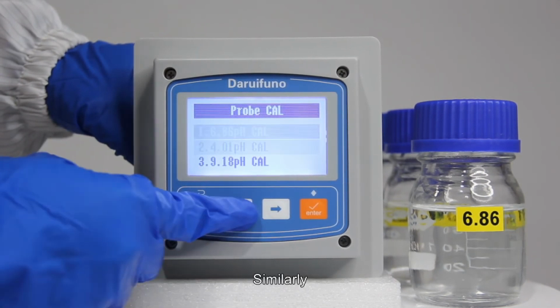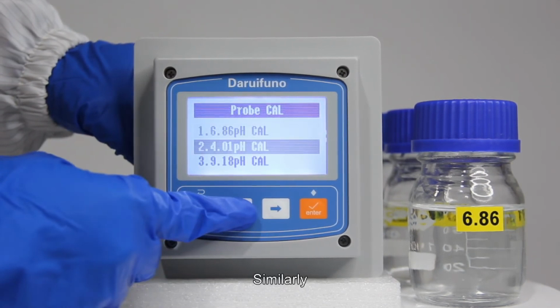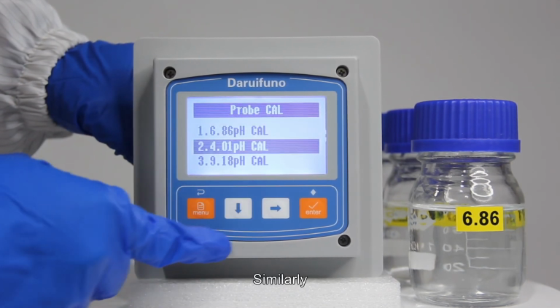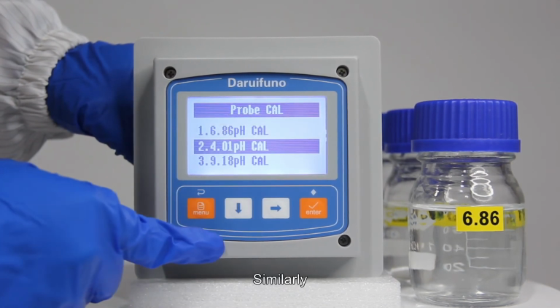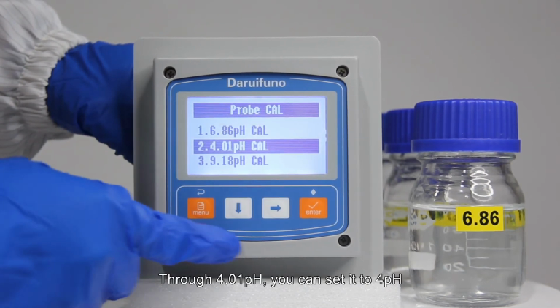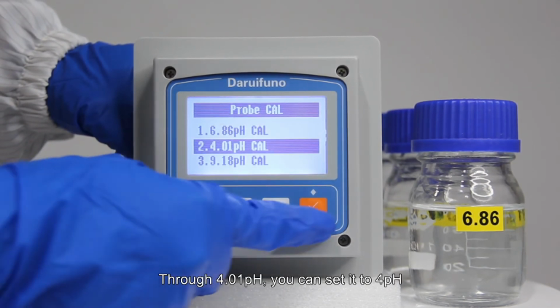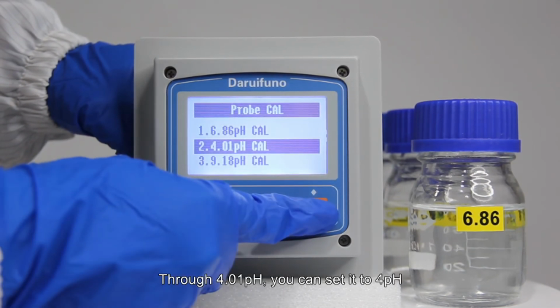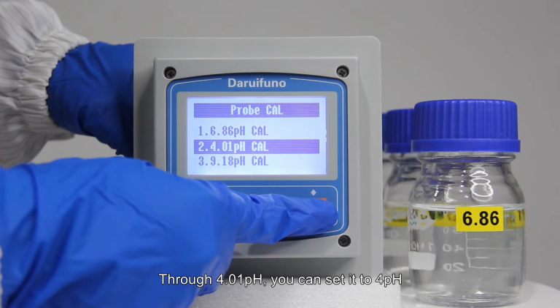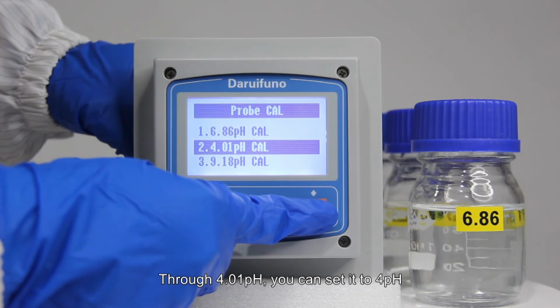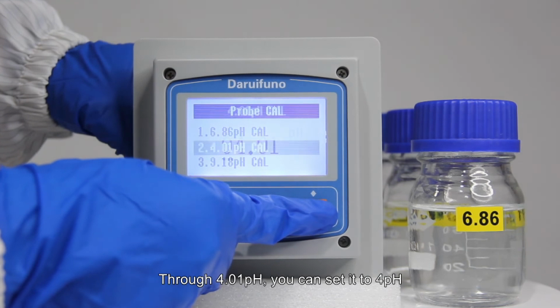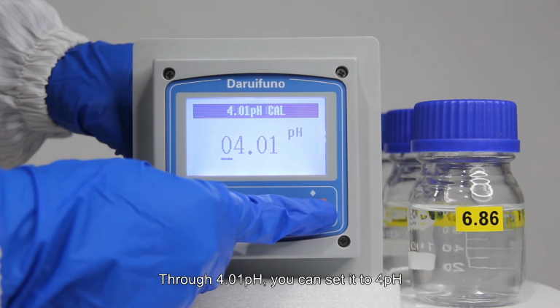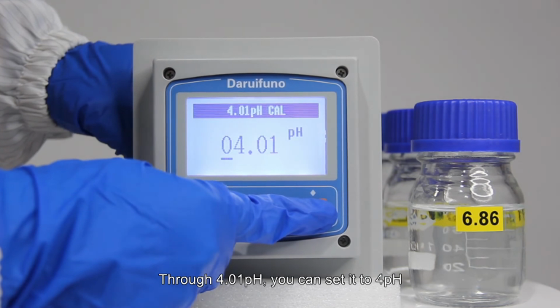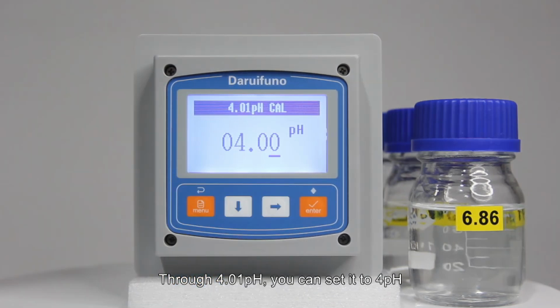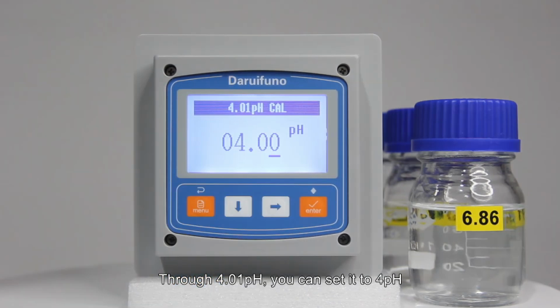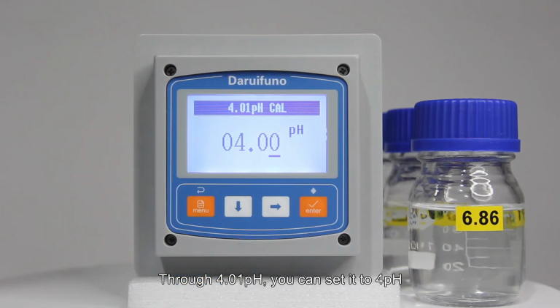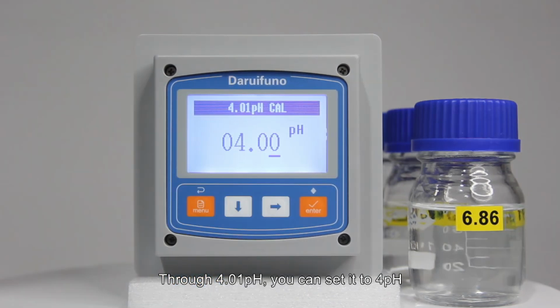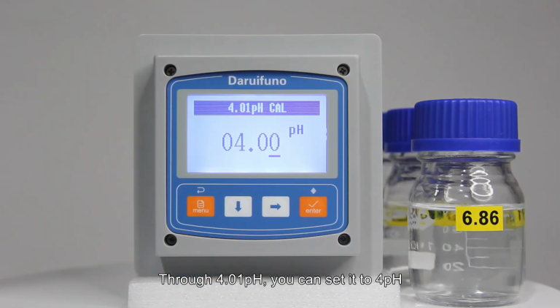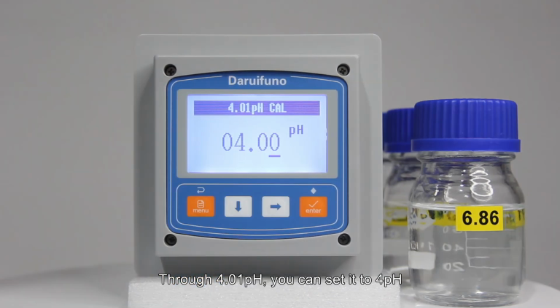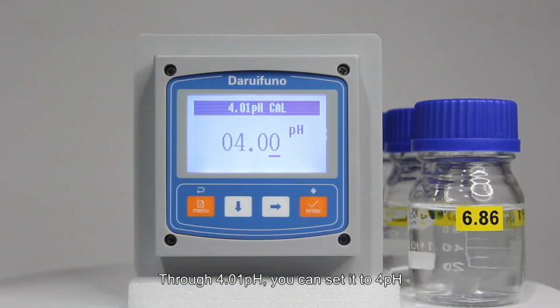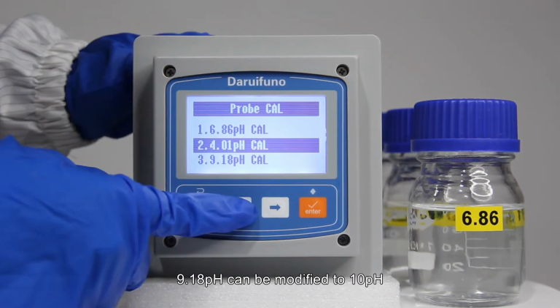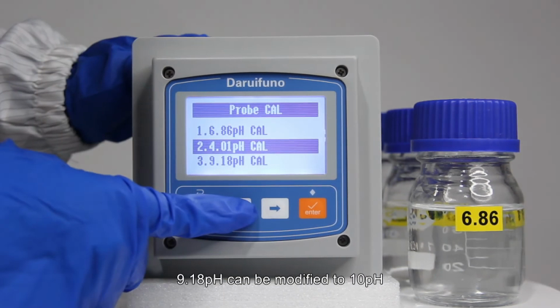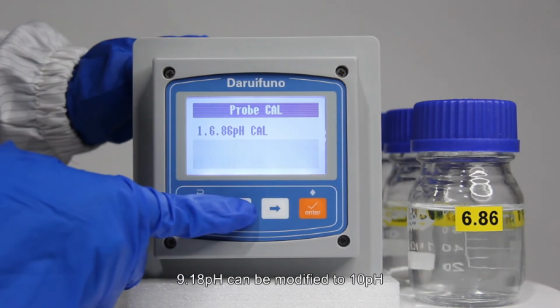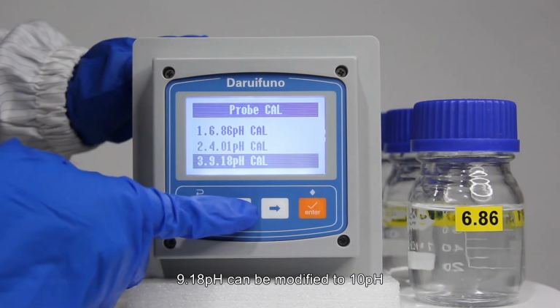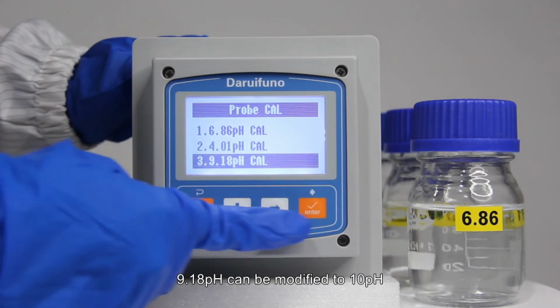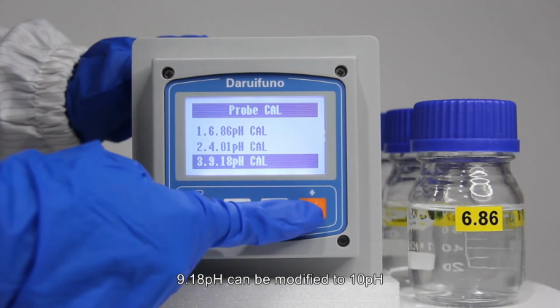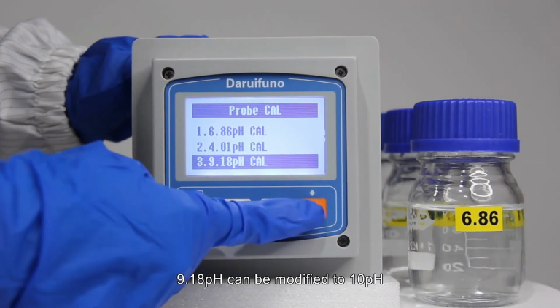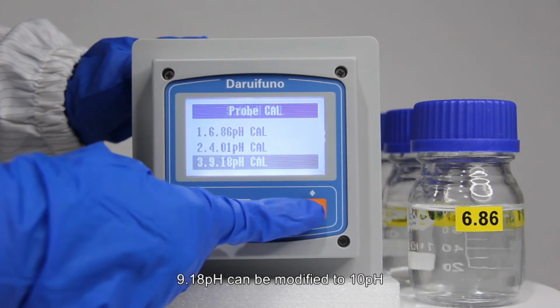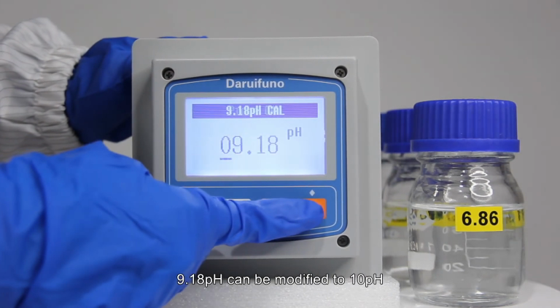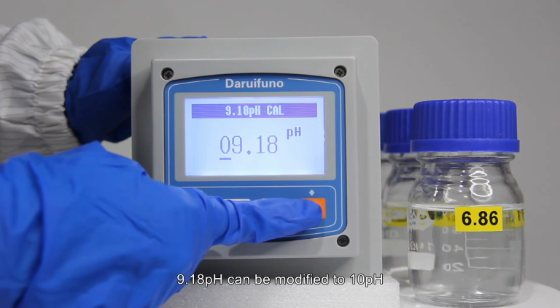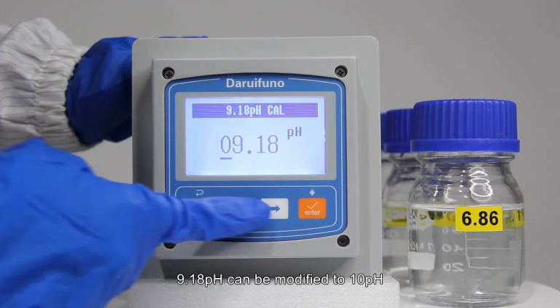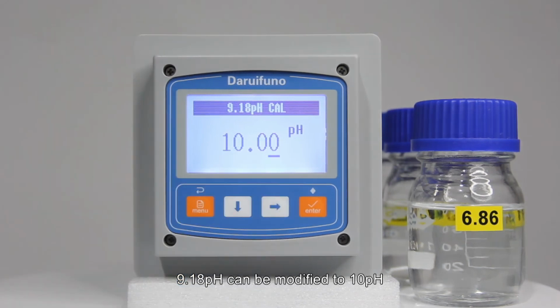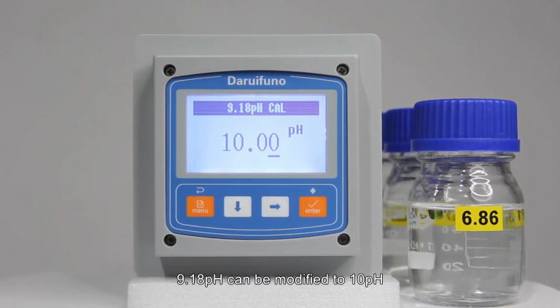Similarly, through 4.01 pH you can set it to 4 pH, and 9.18 pH can be modified to 10 pH.